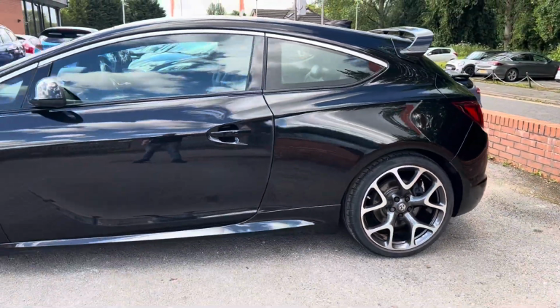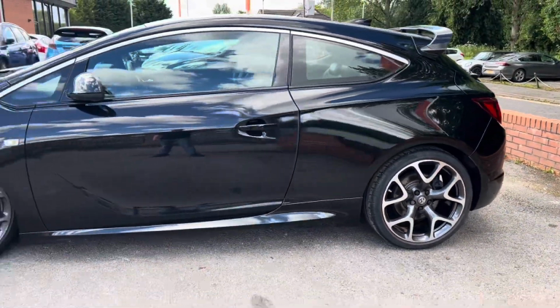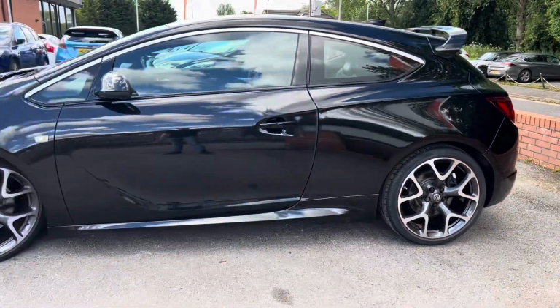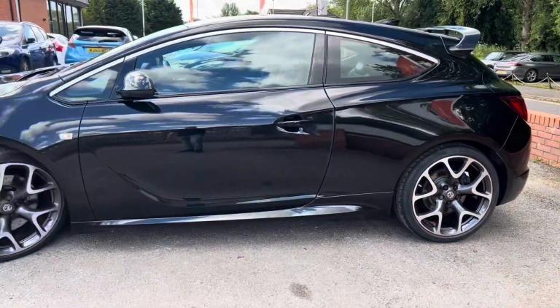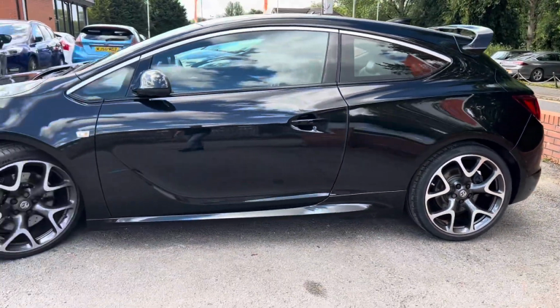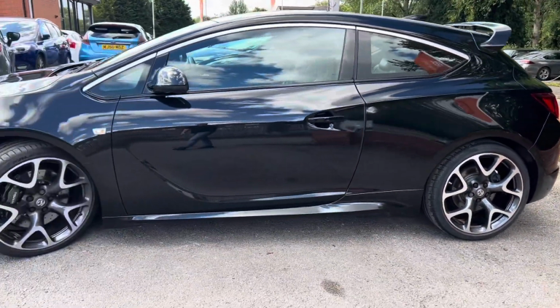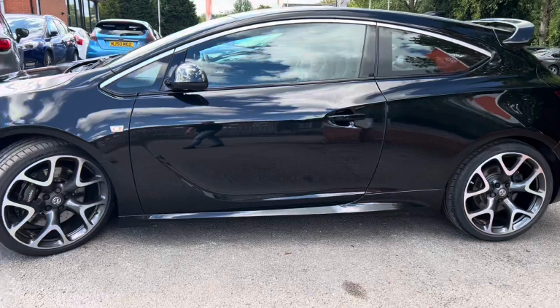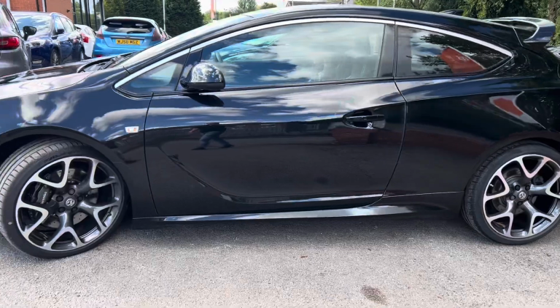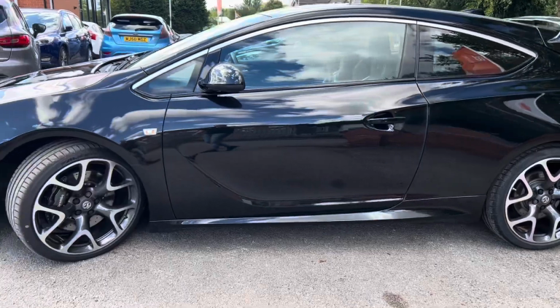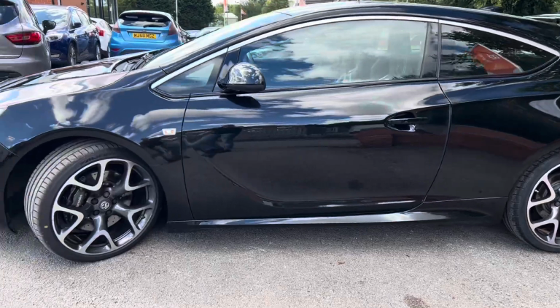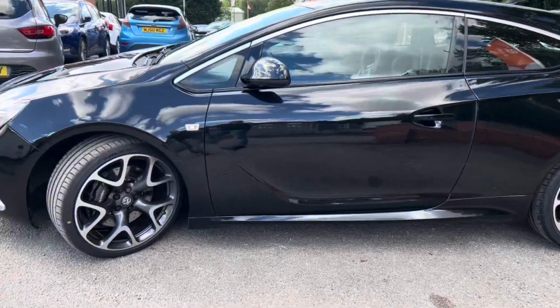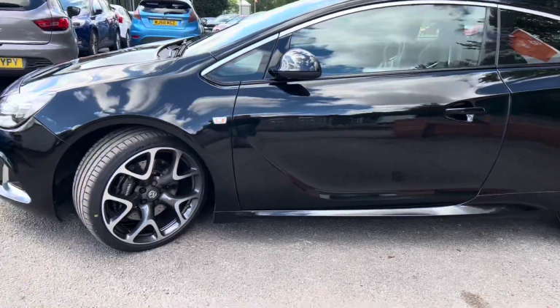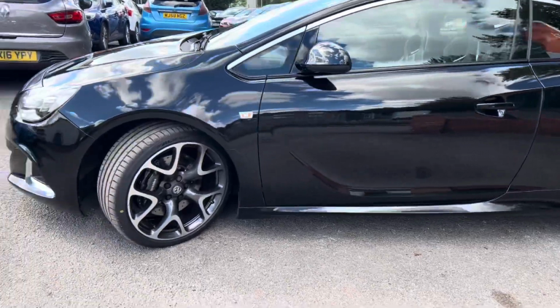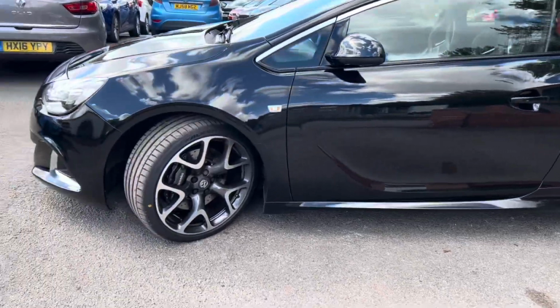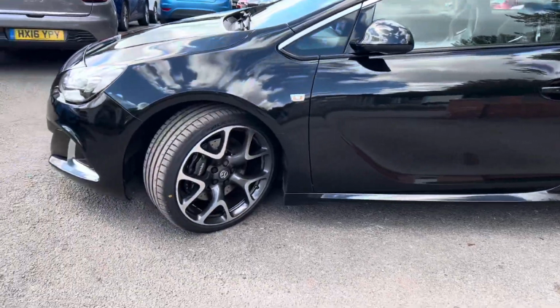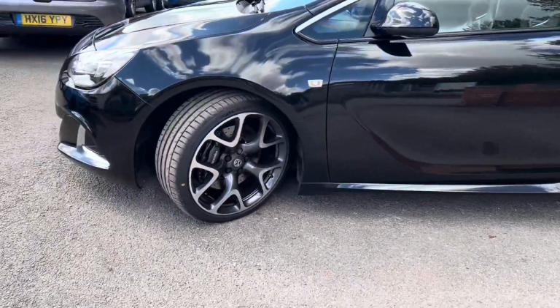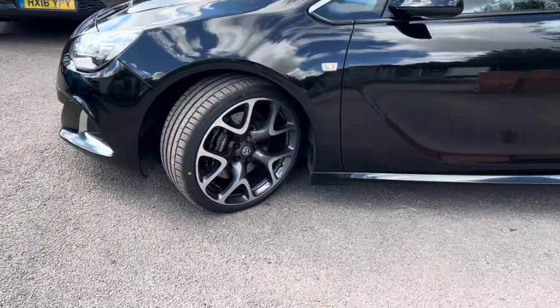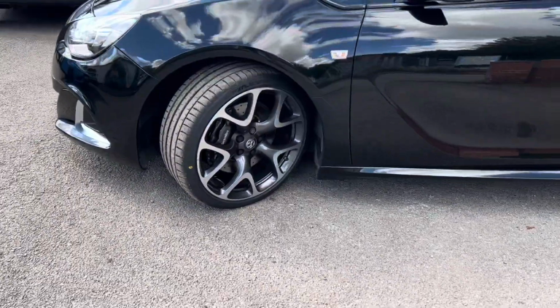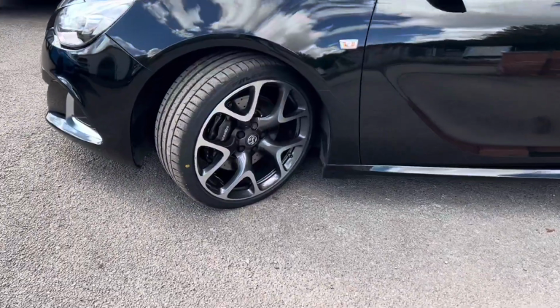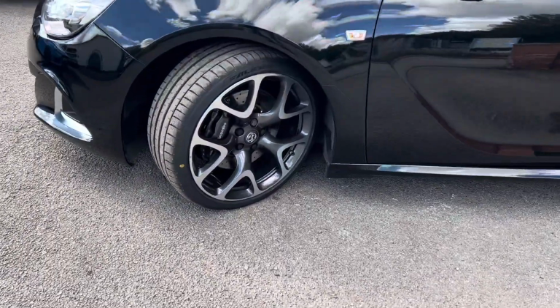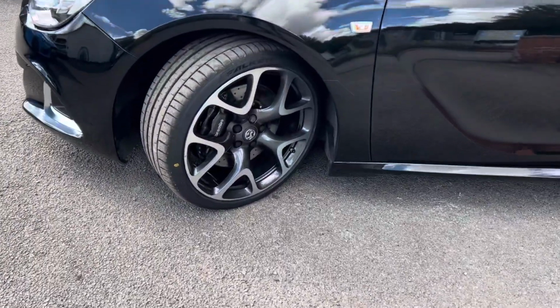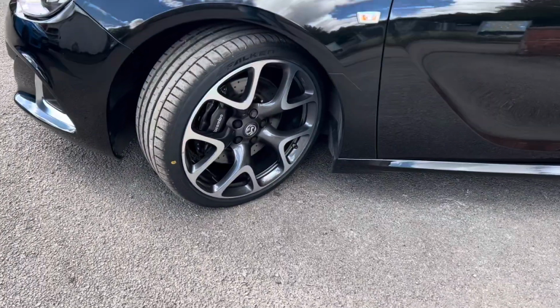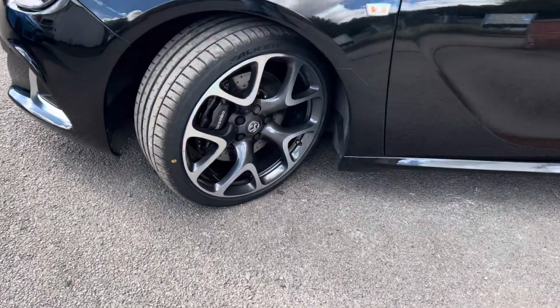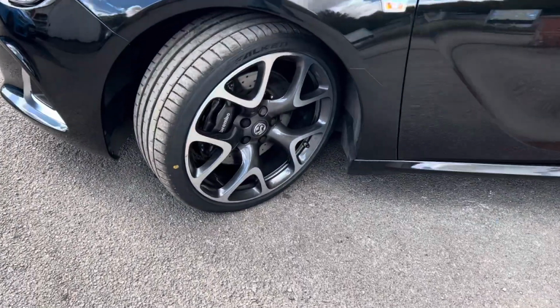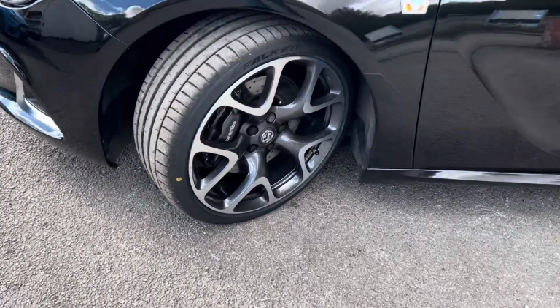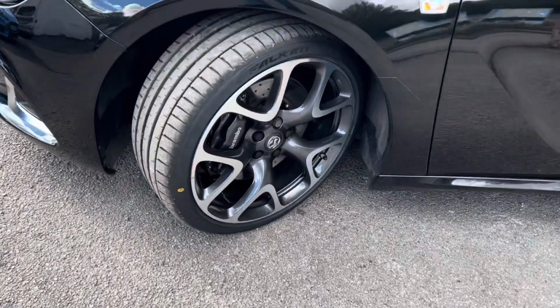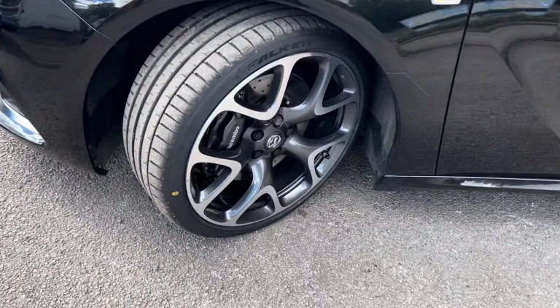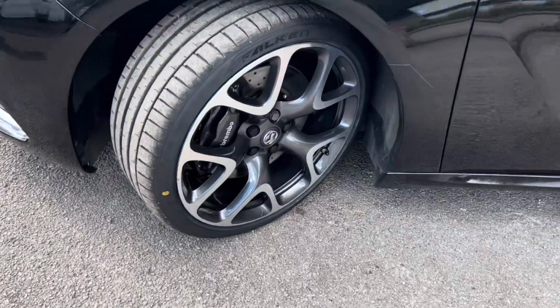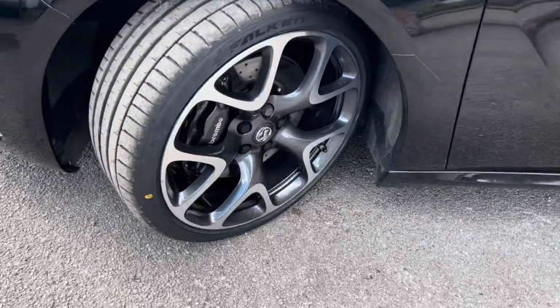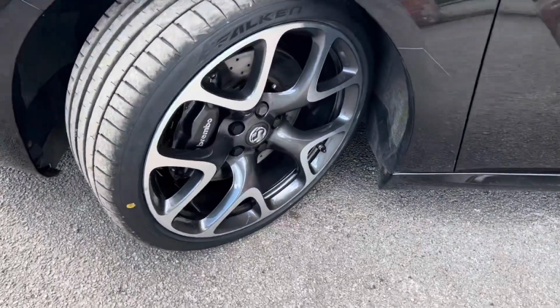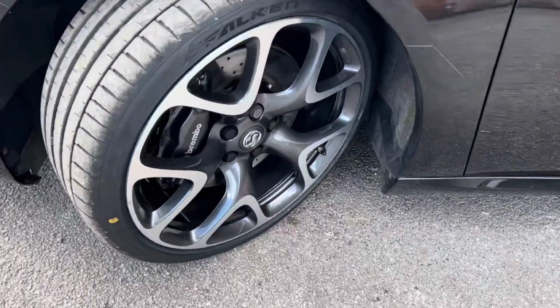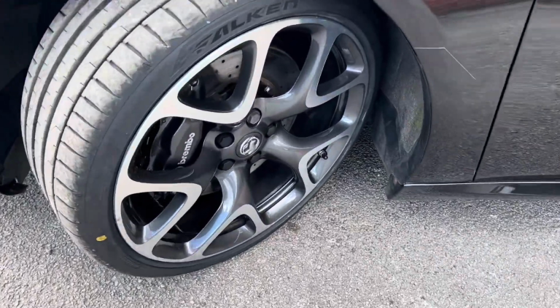I love these Astra VXRs — they all seem to sell really well, and people who own them seem to take great care of them. The front wheel is again in good condition.